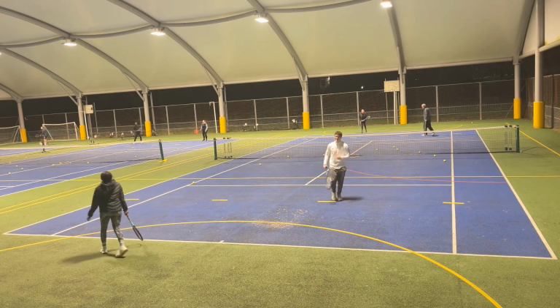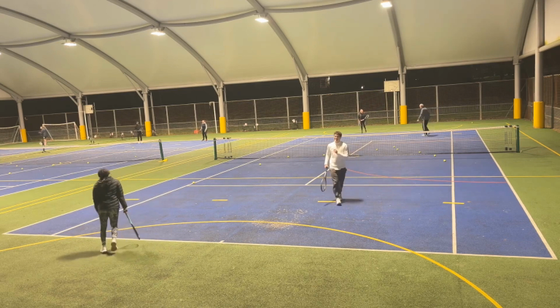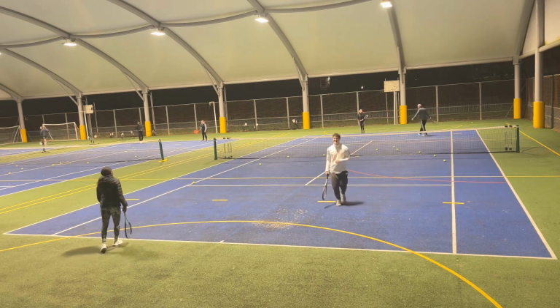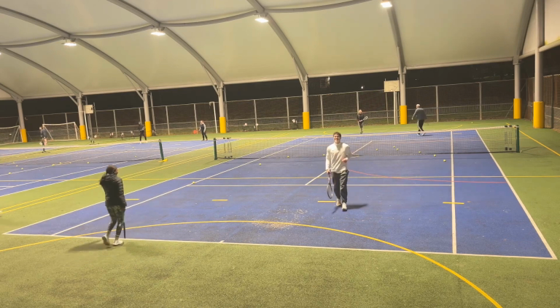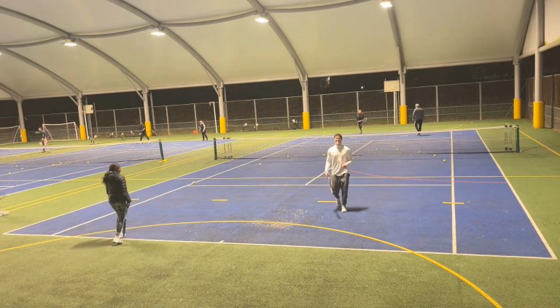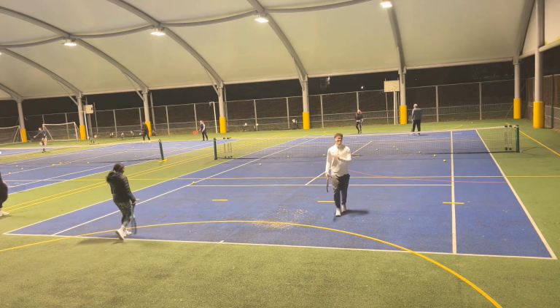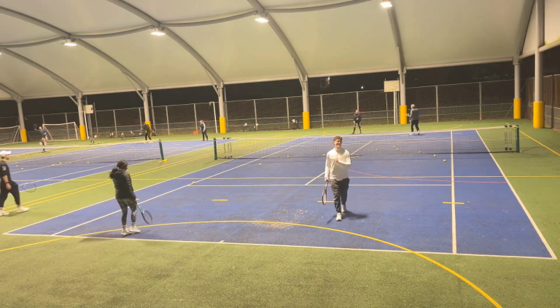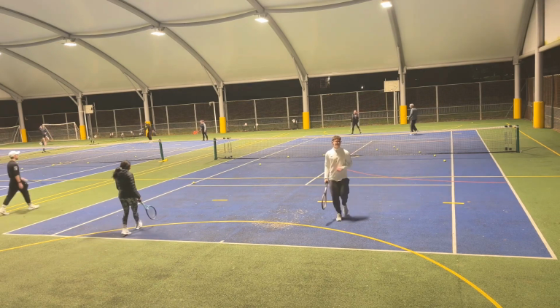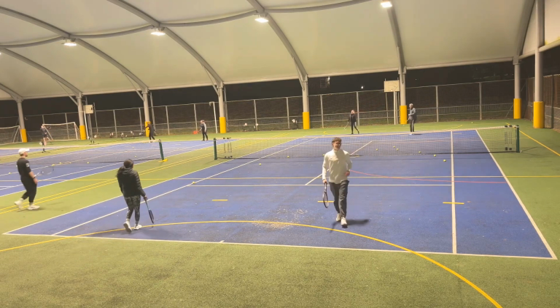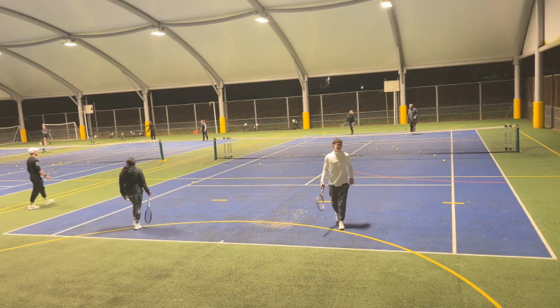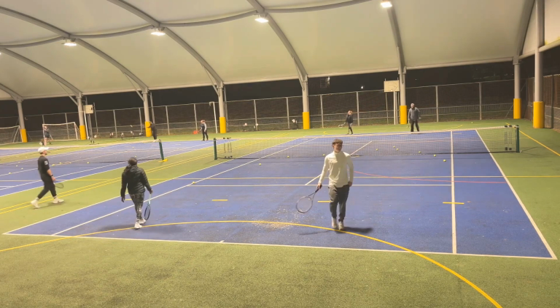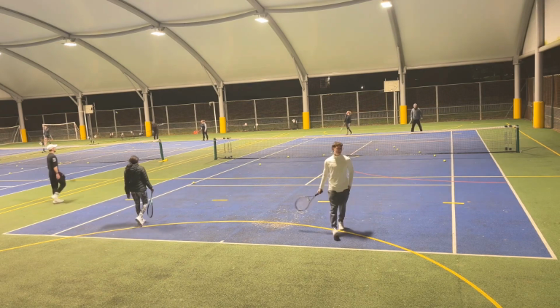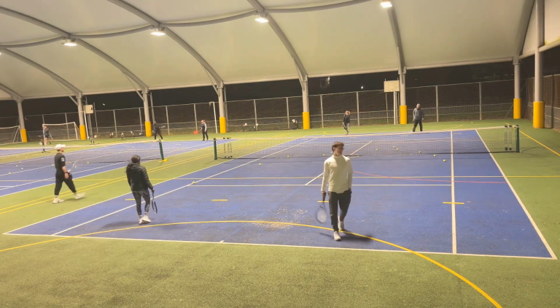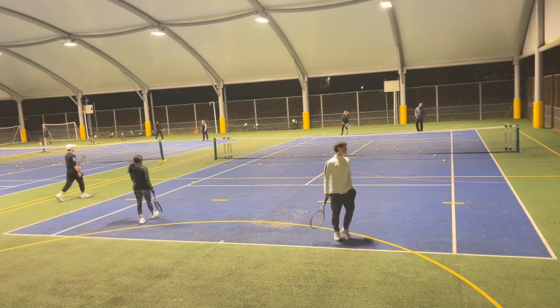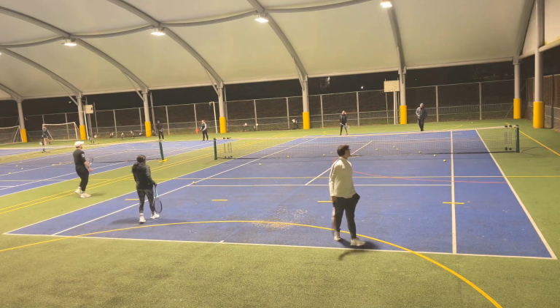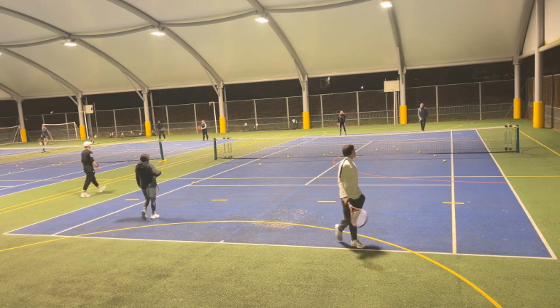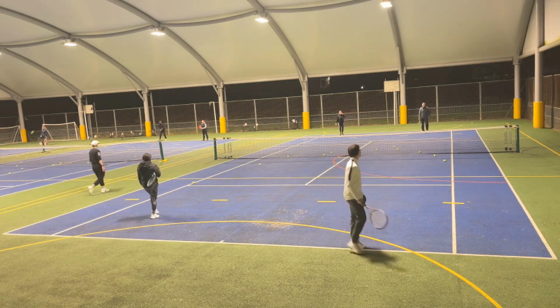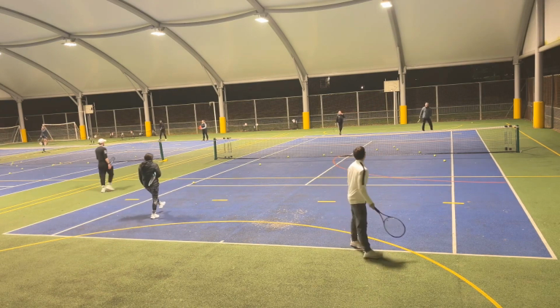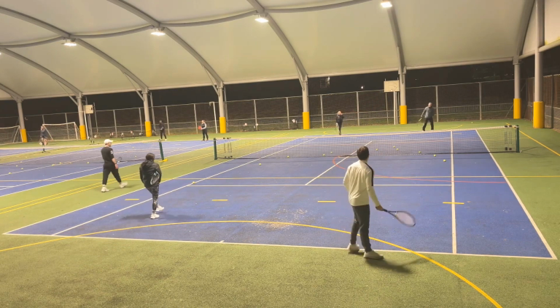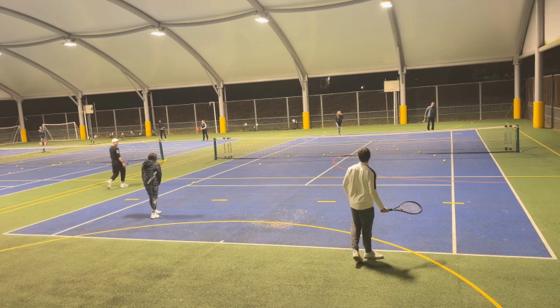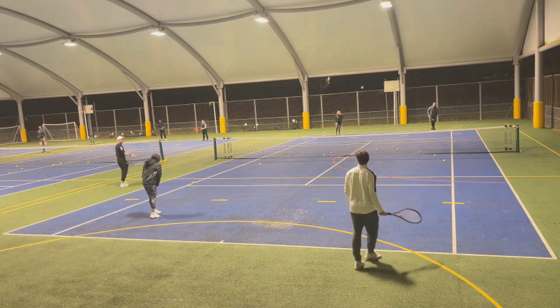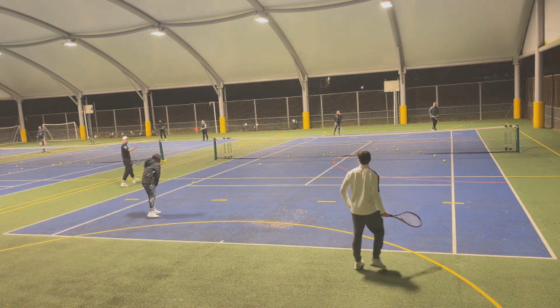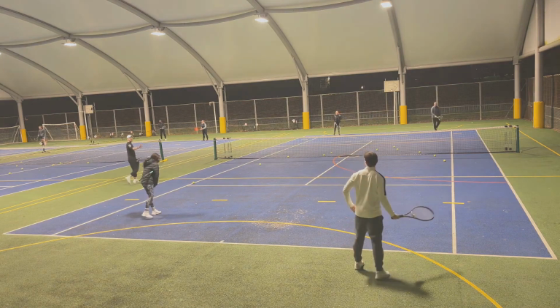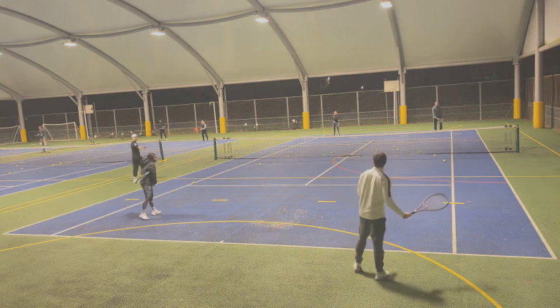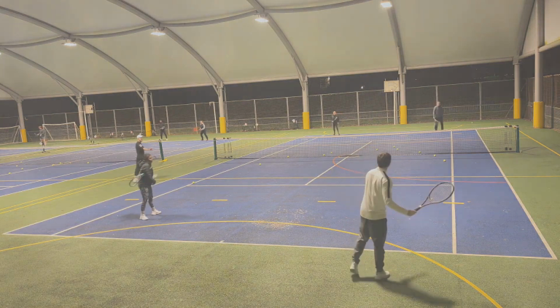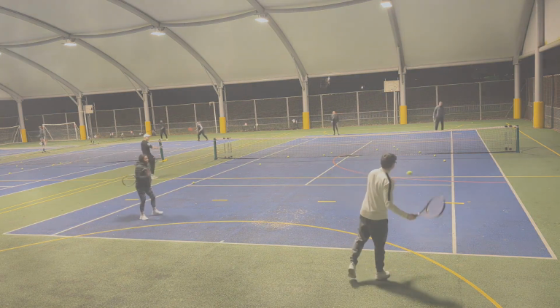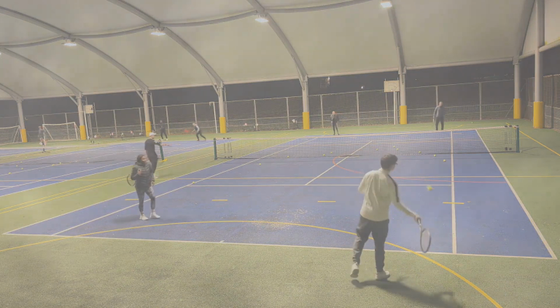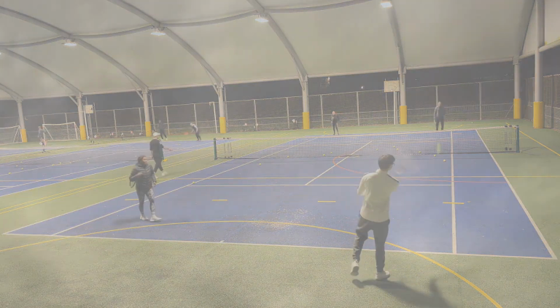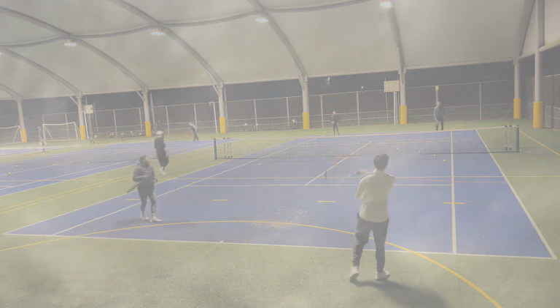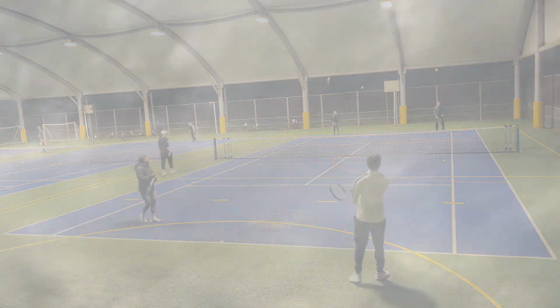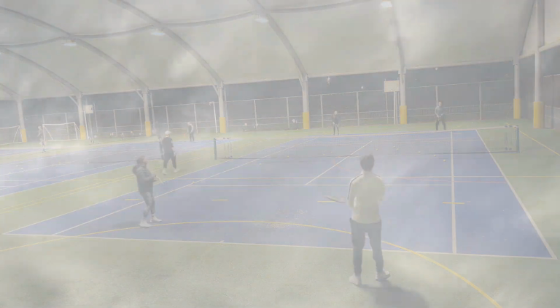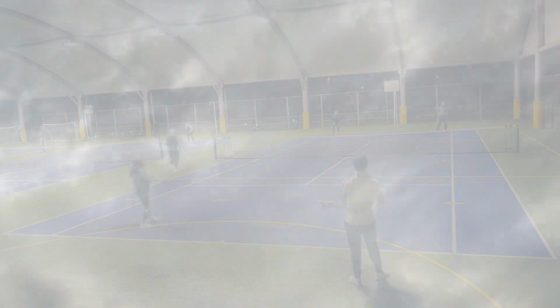He's big on the volleys there. Let's try one more point and then we're going to change it up.